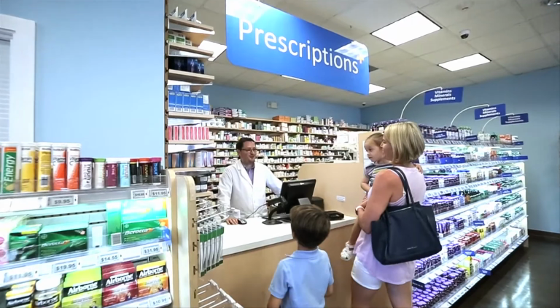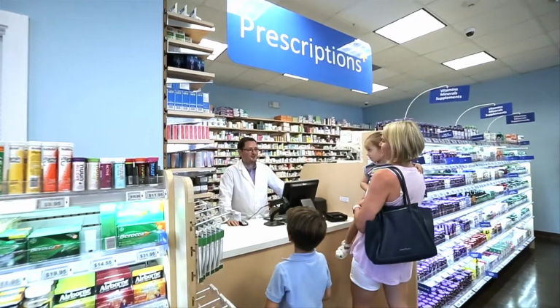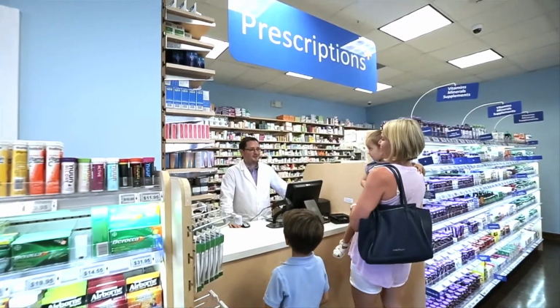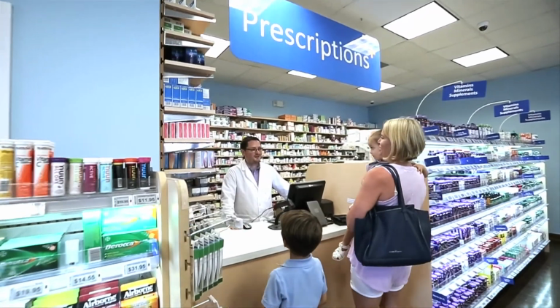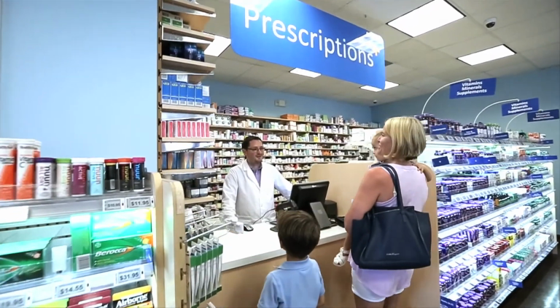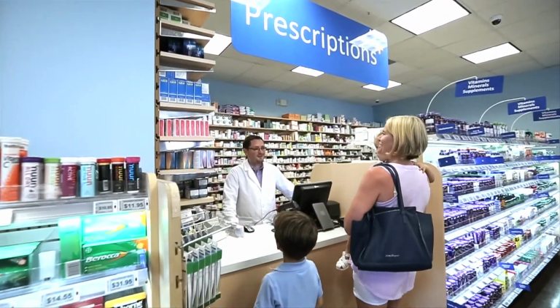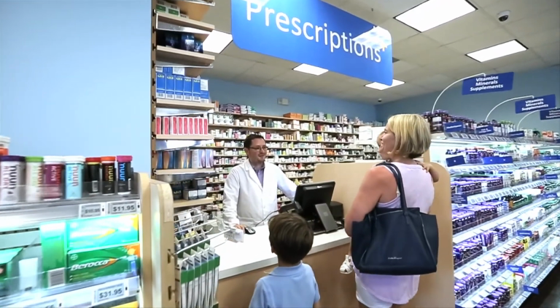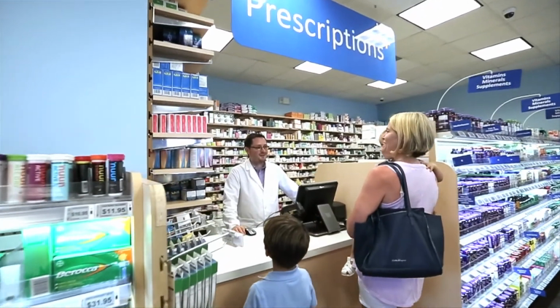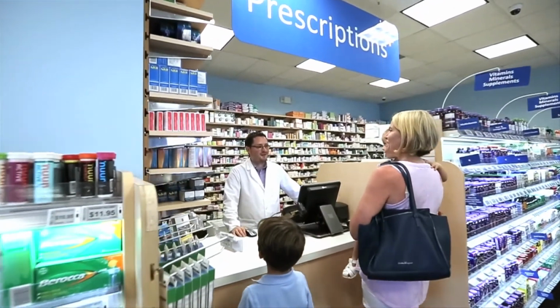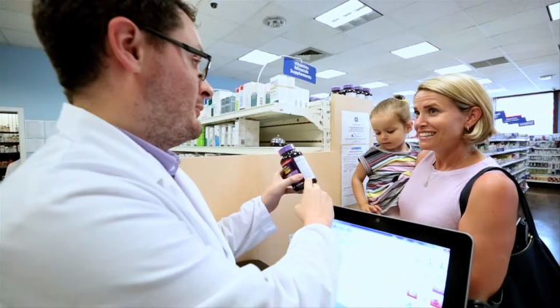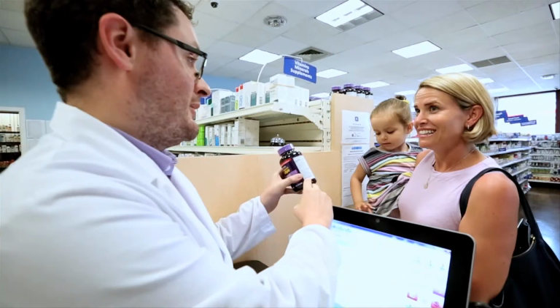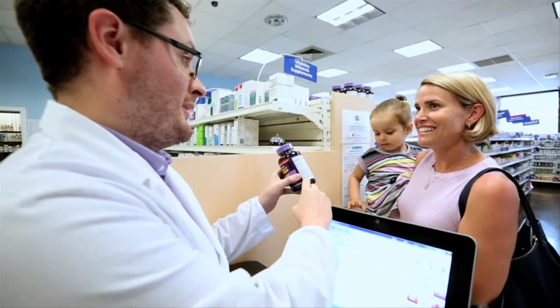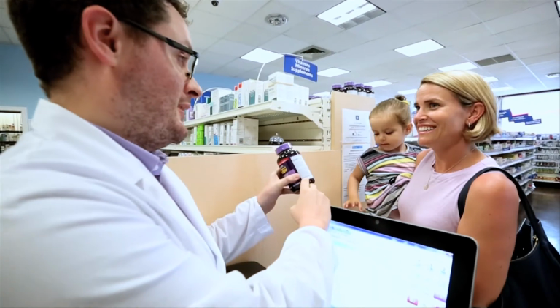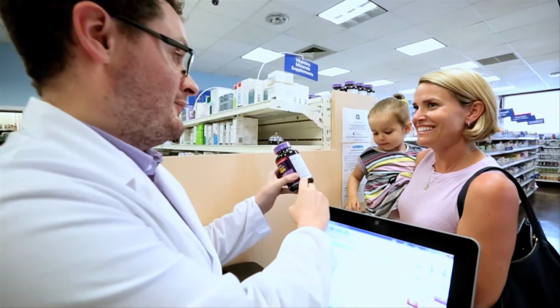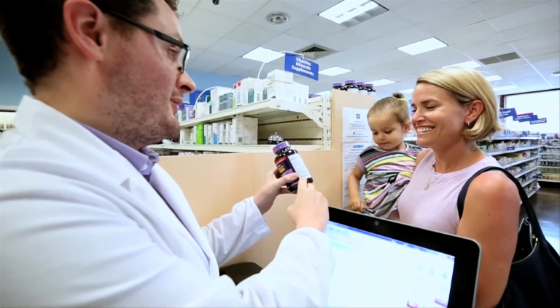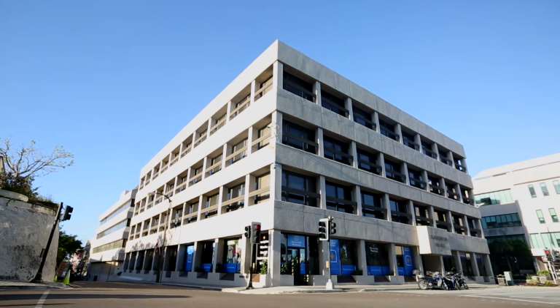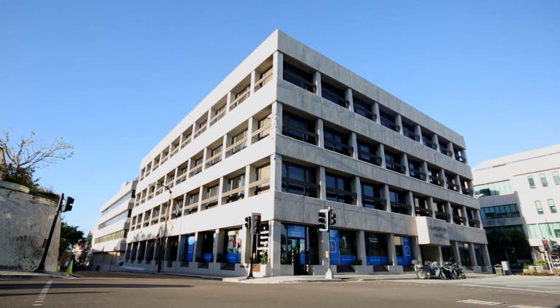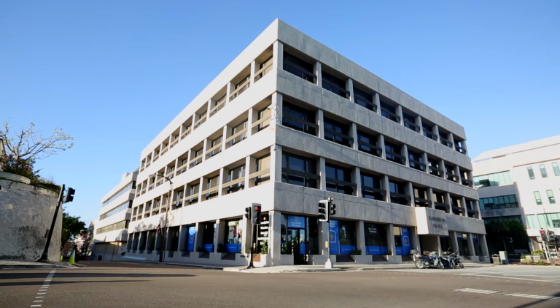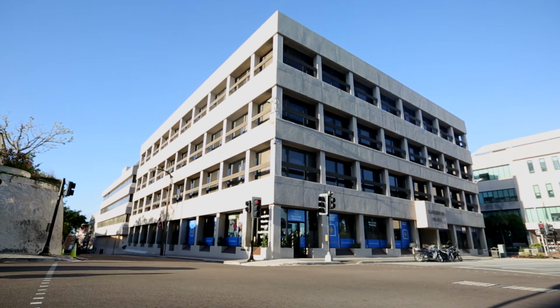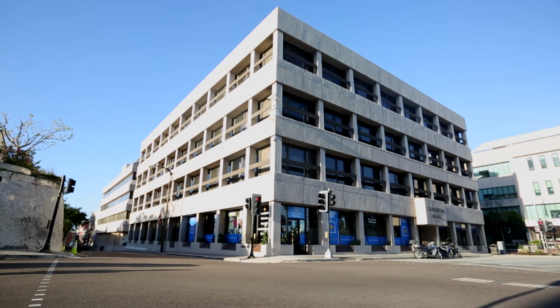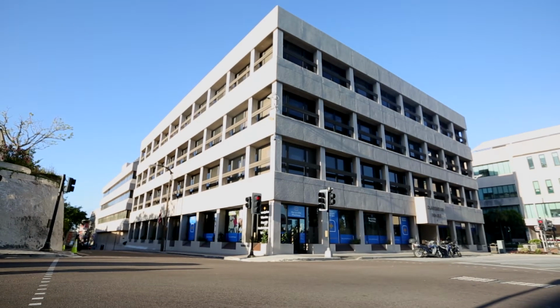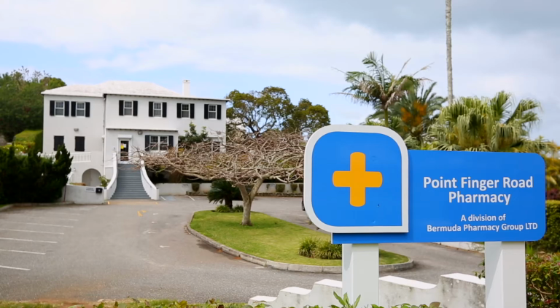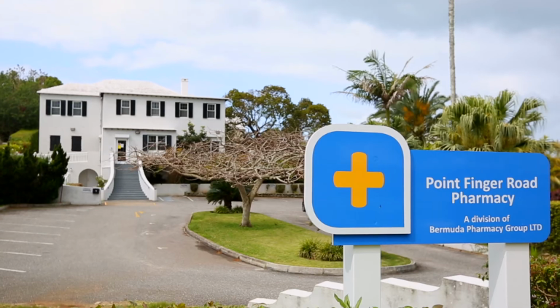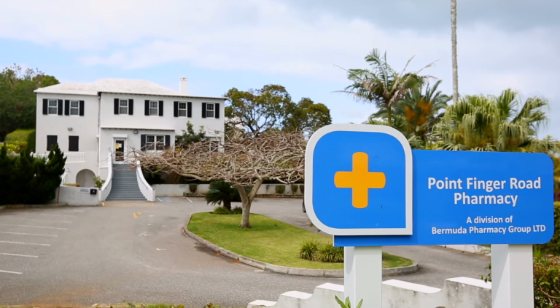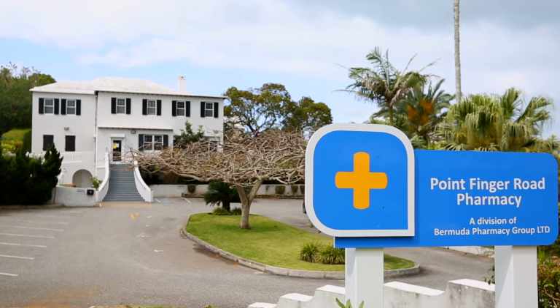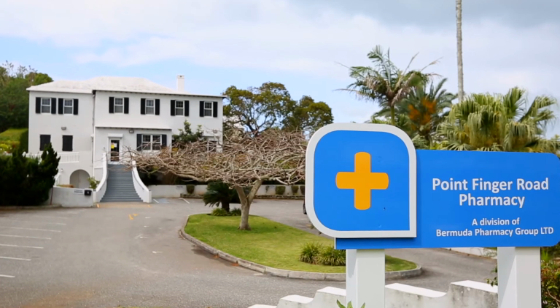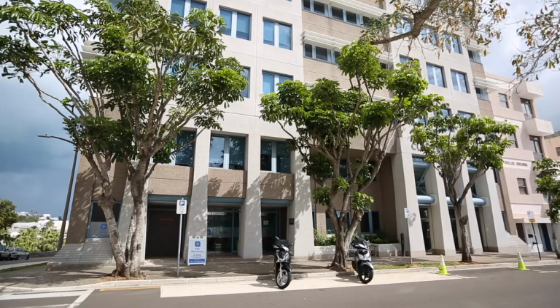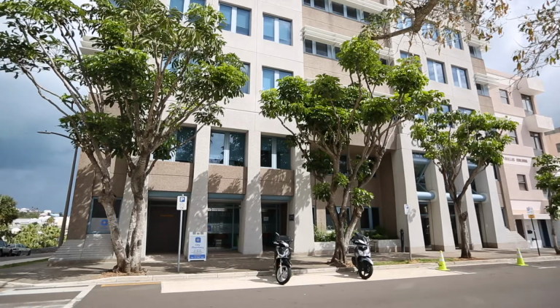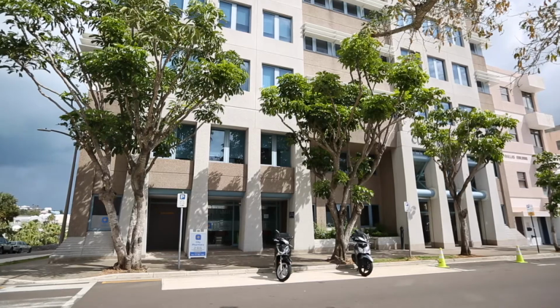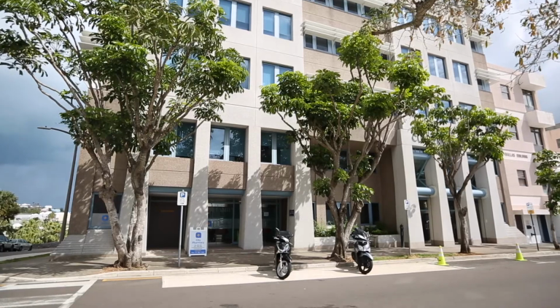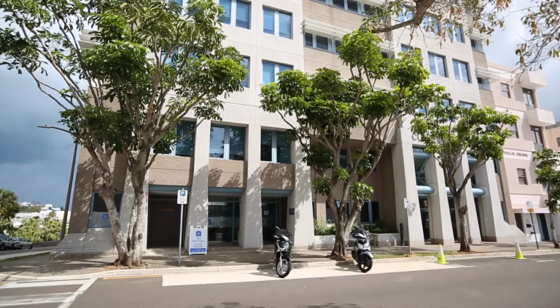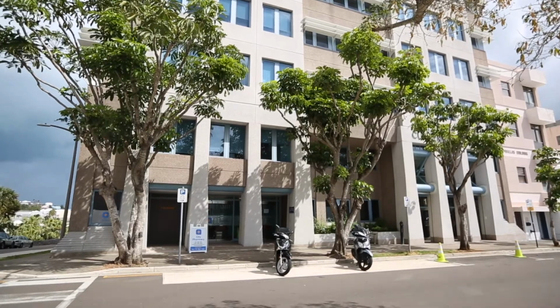Another groundbreaking new service for Bermuda. Brought to you by Parlorville, Point Finger Road, and City Pharmacies.